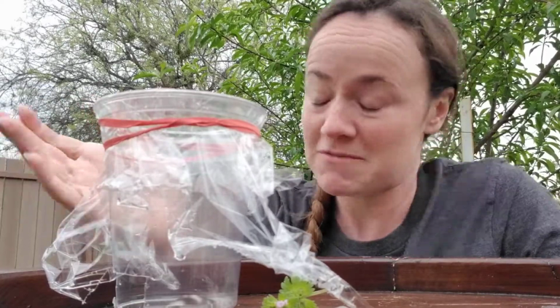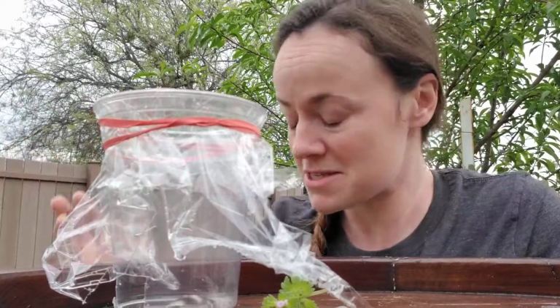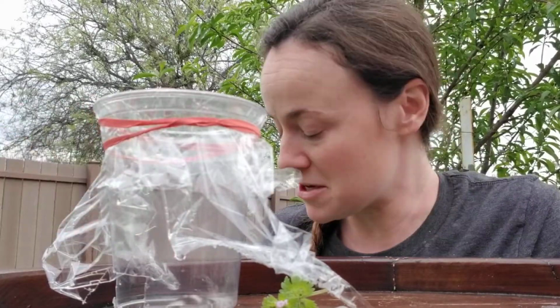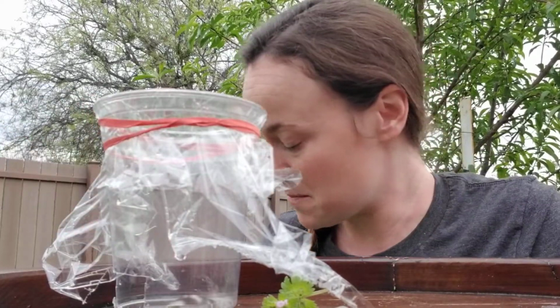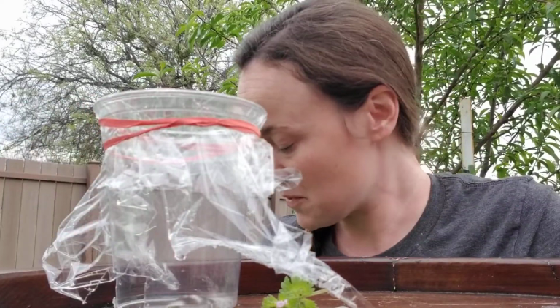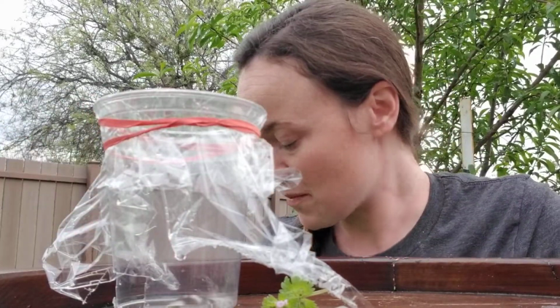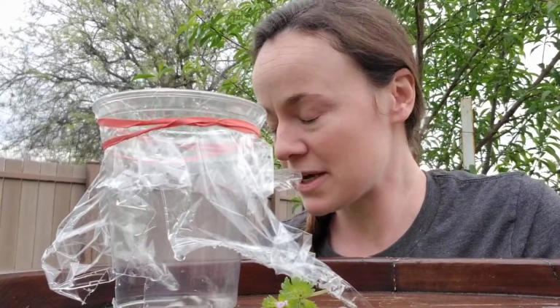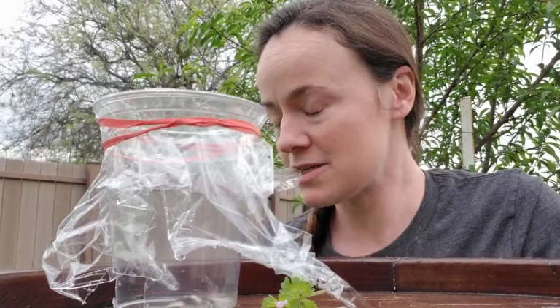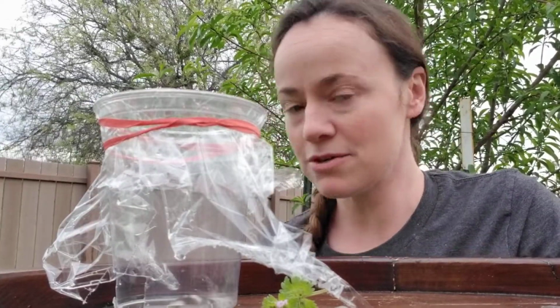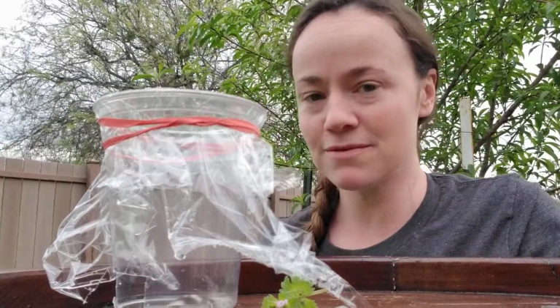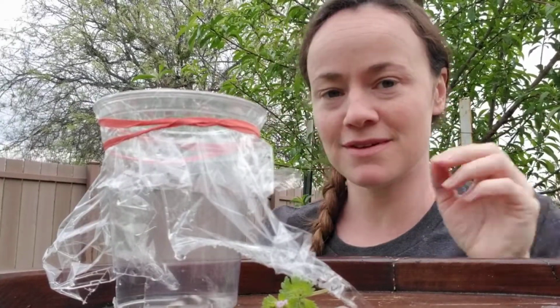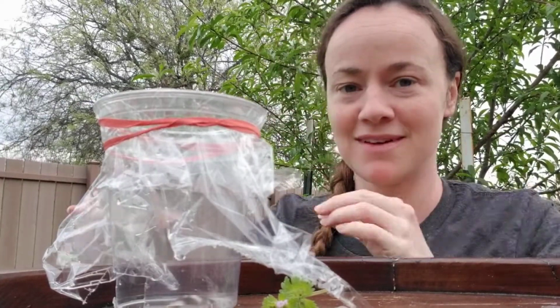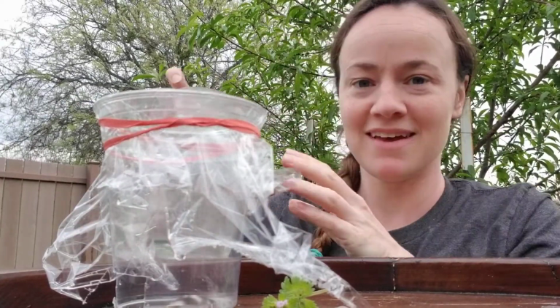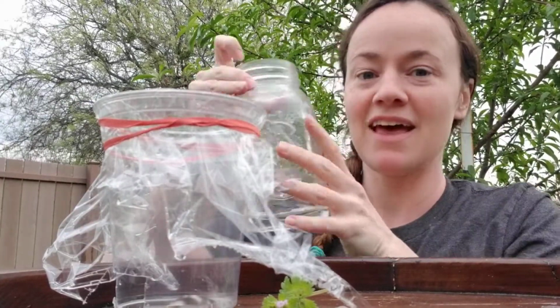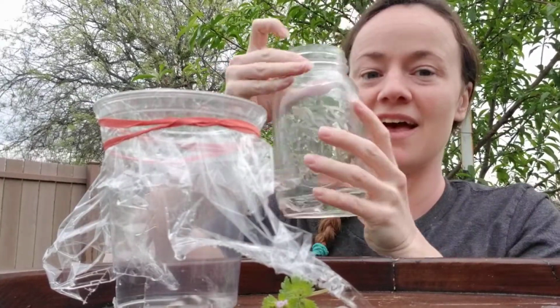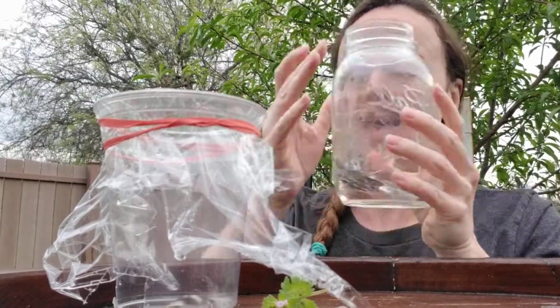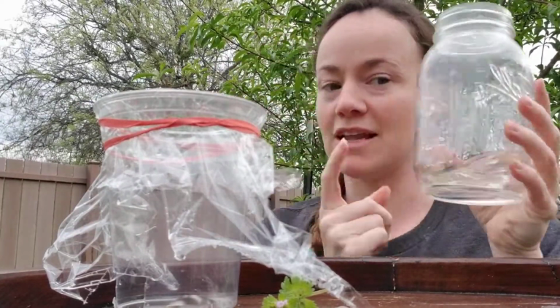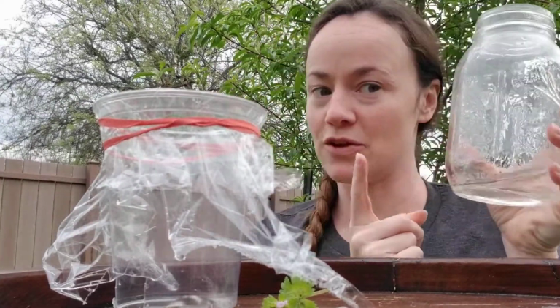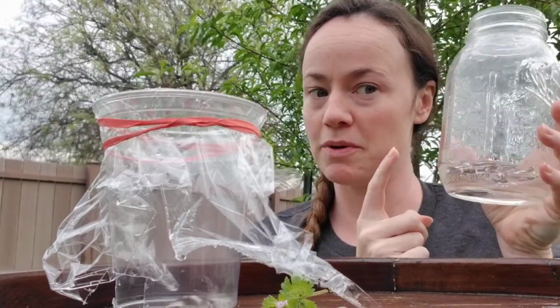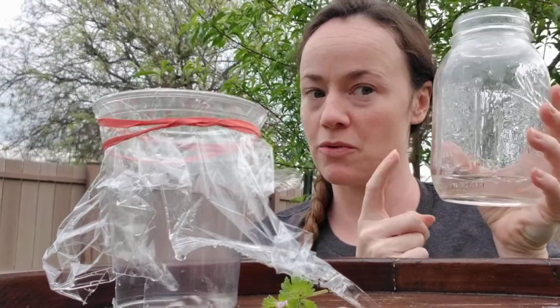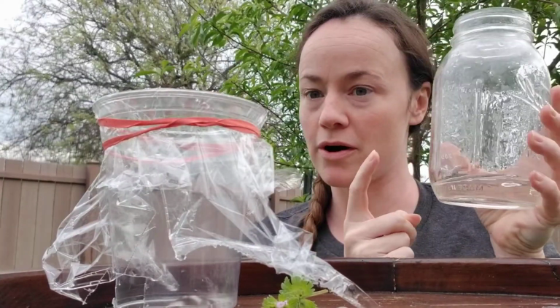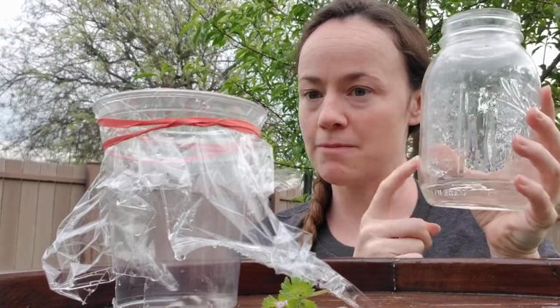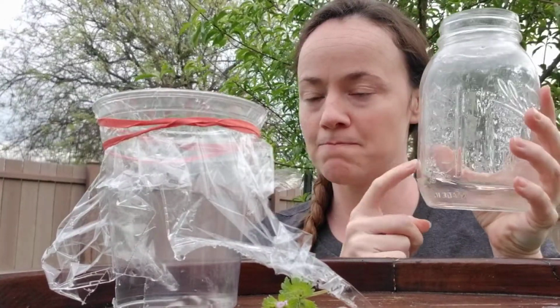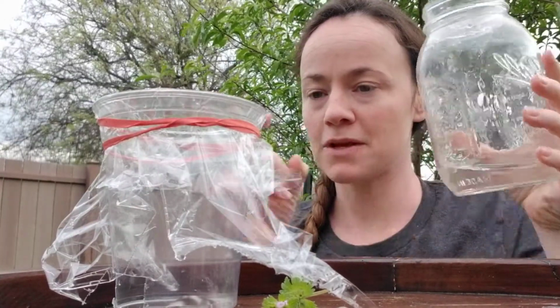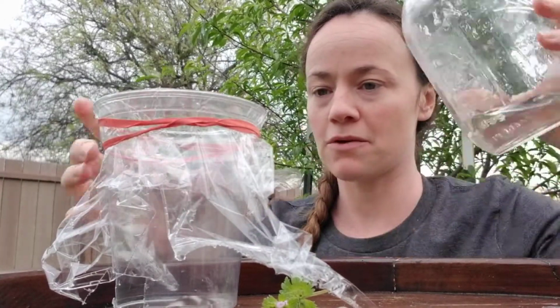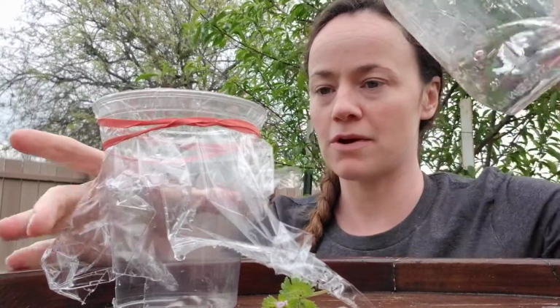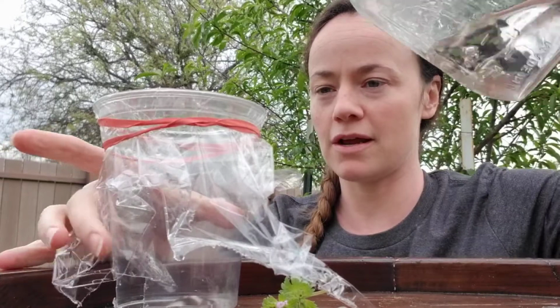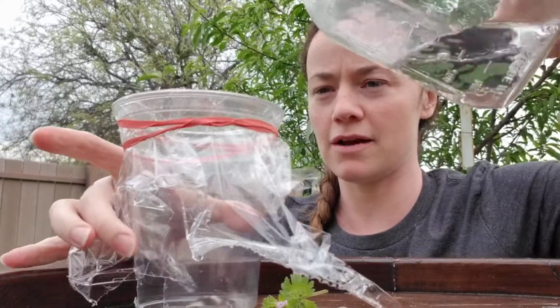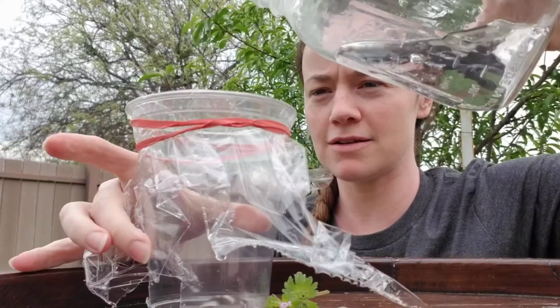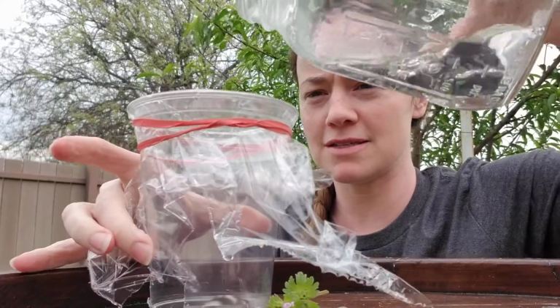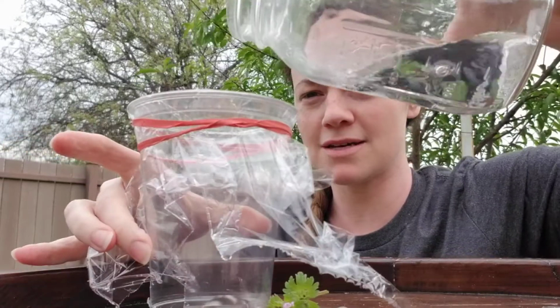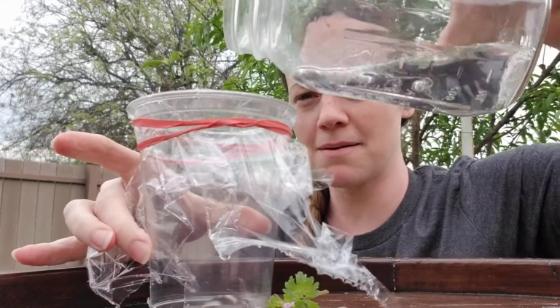So what we're going to do is add a little bit of water right here to the top.